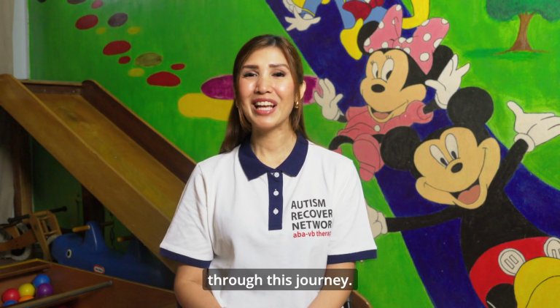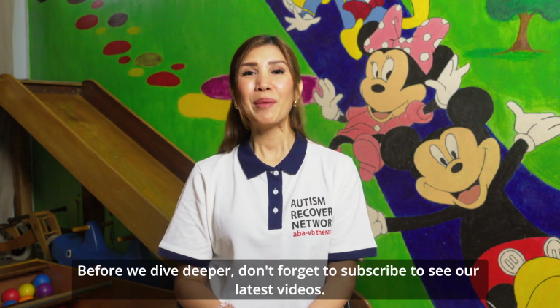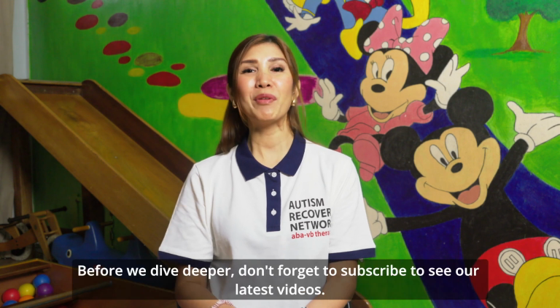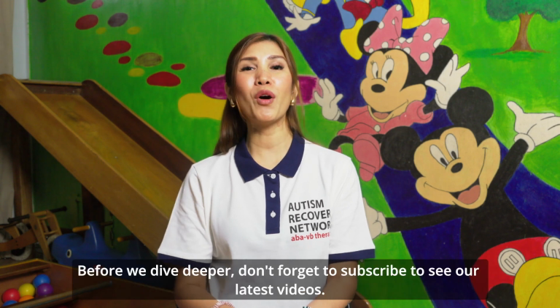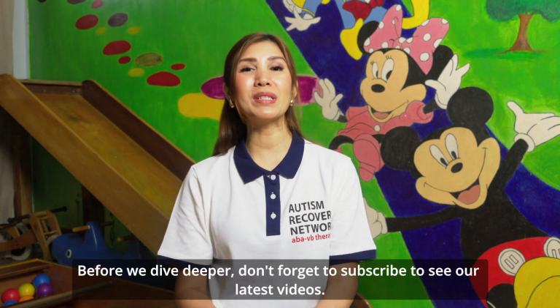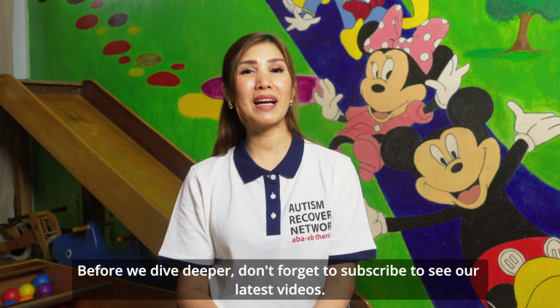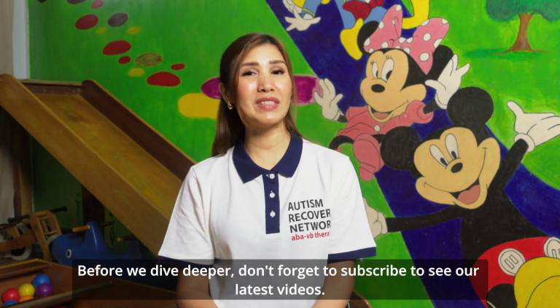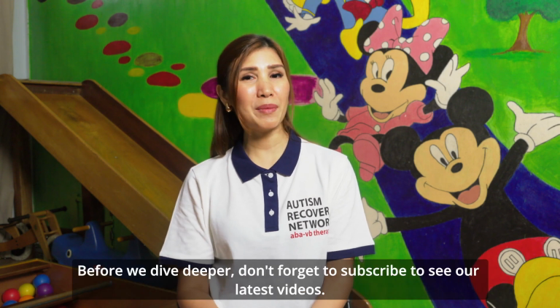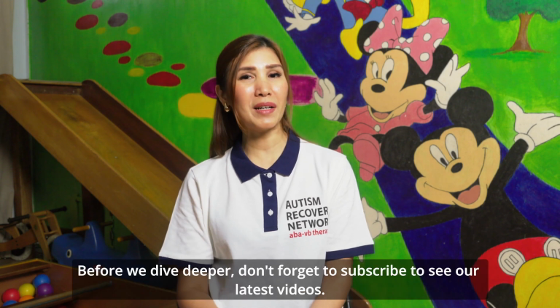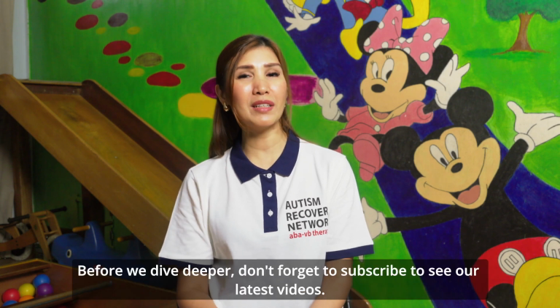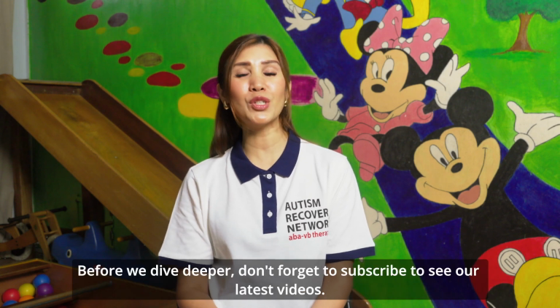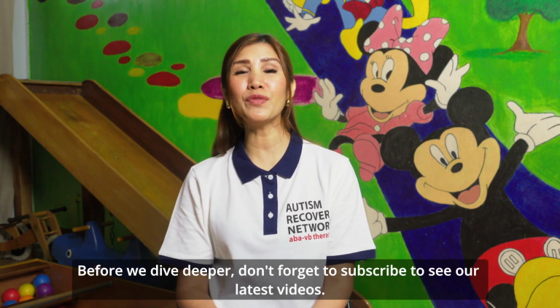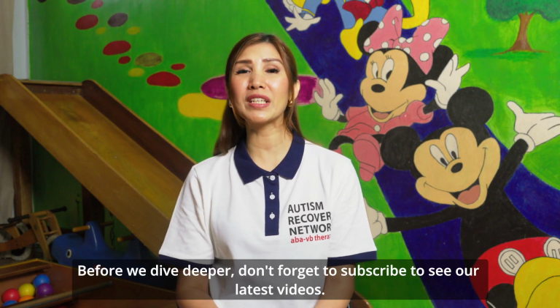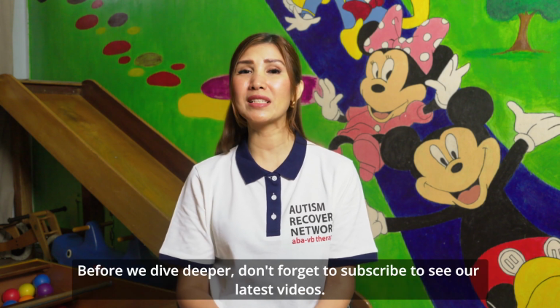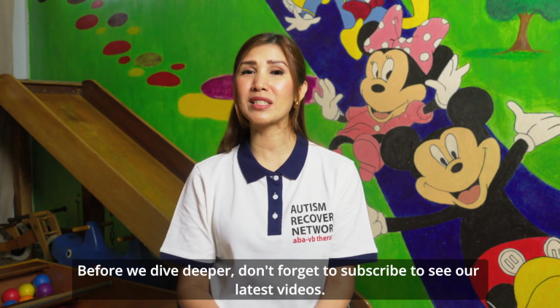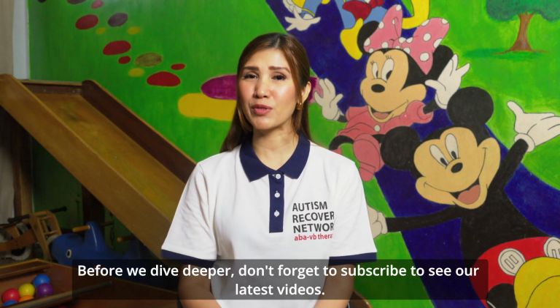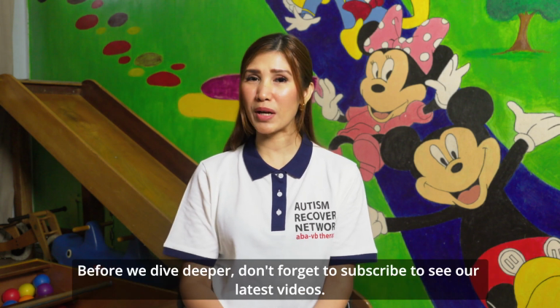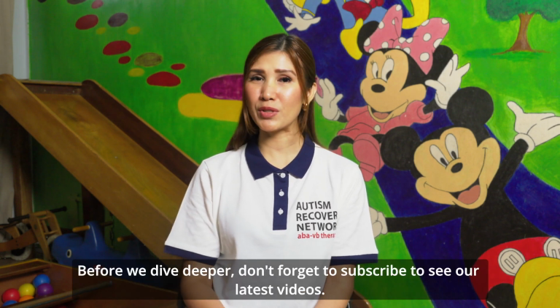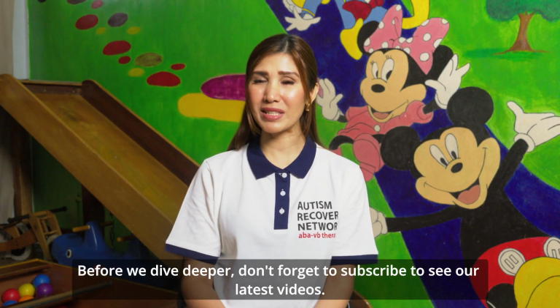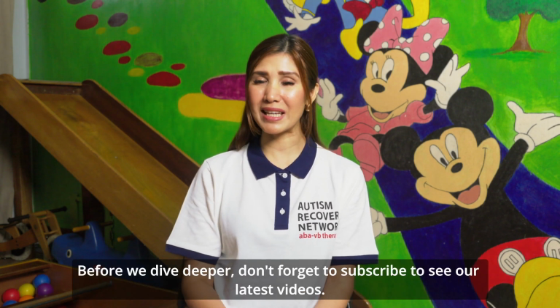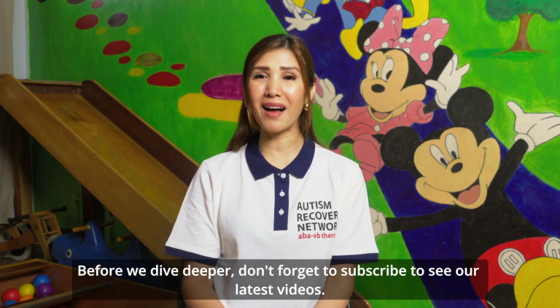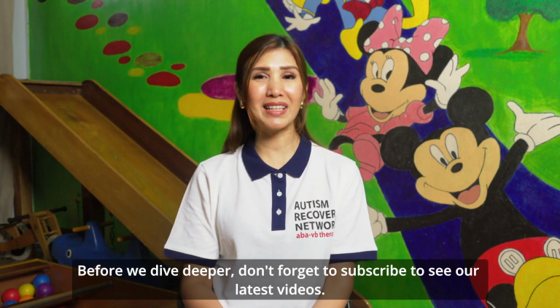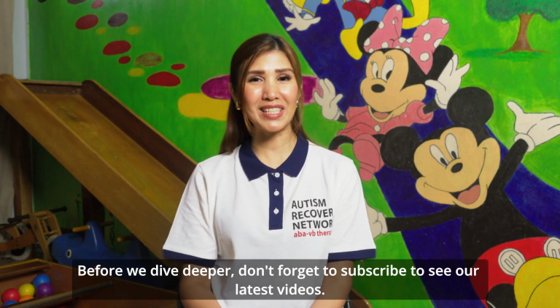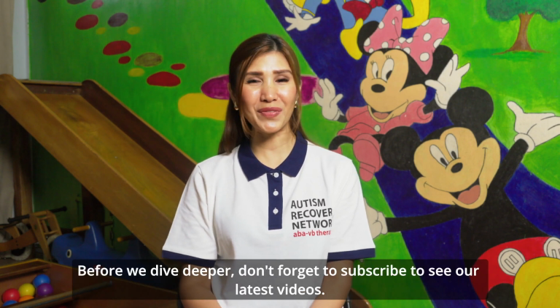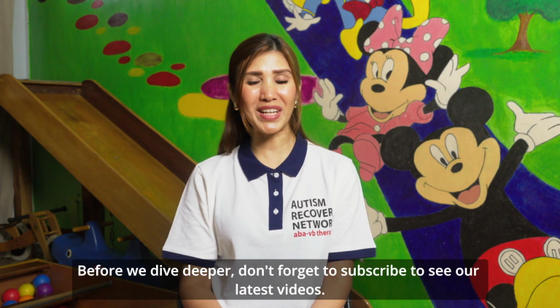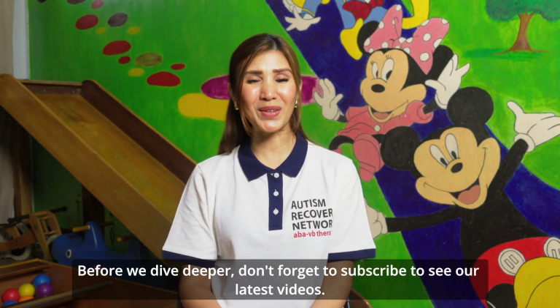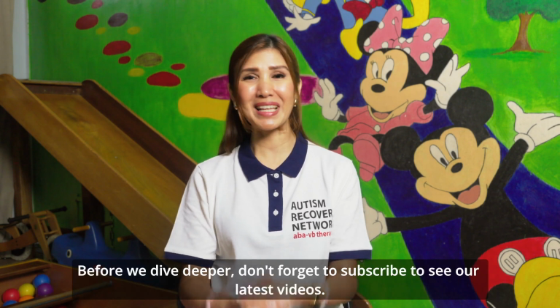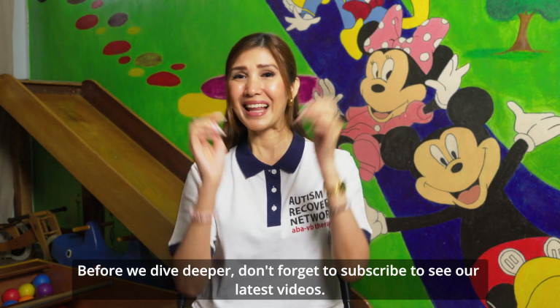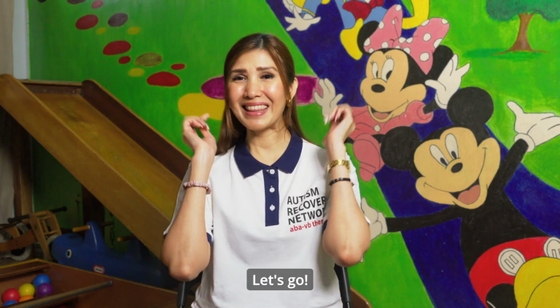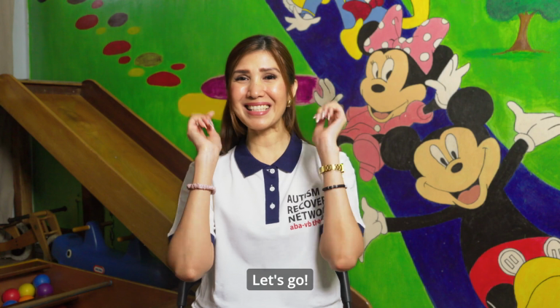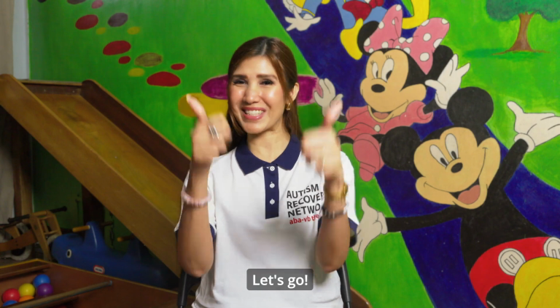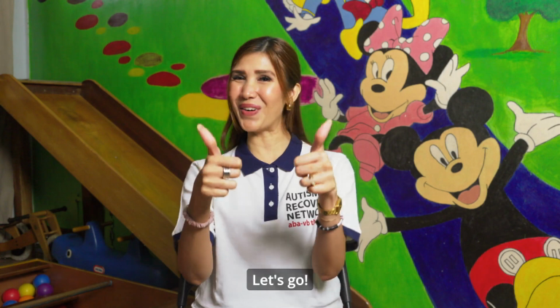Before we dive deeper, don't forget to subscribe to see our latest videos. Let's go!